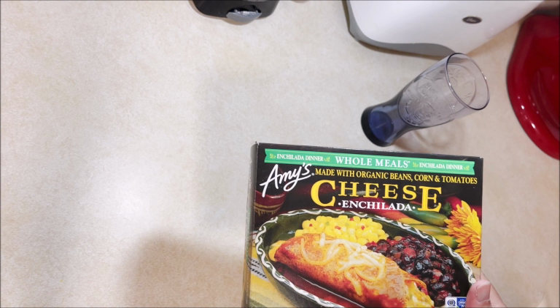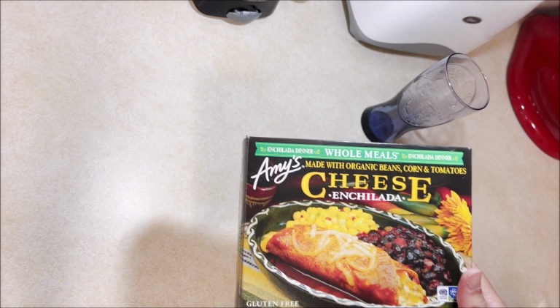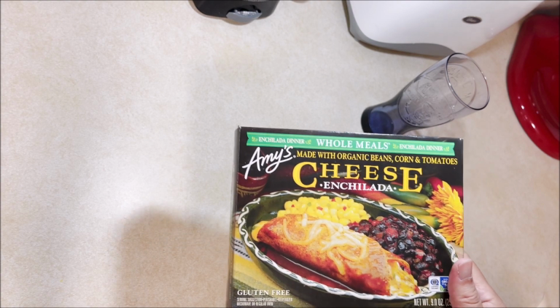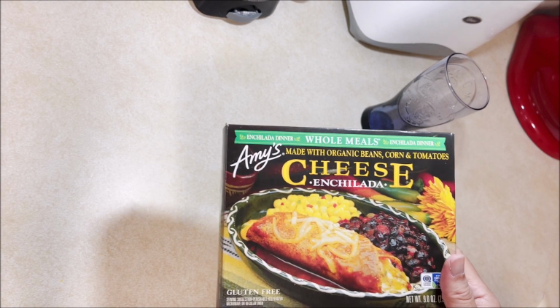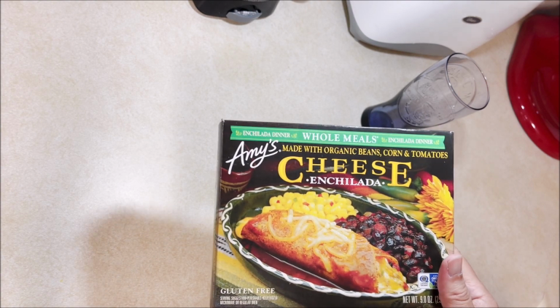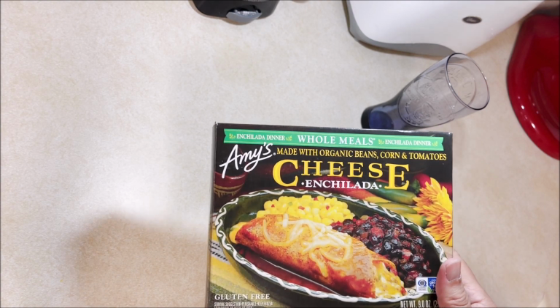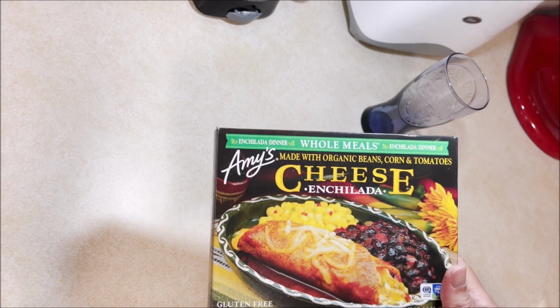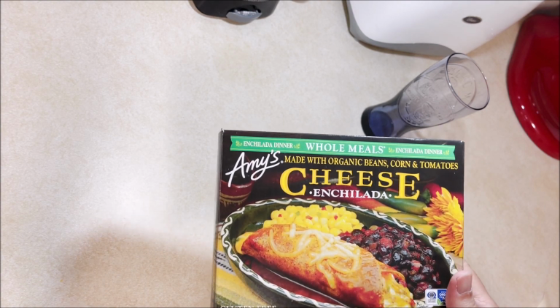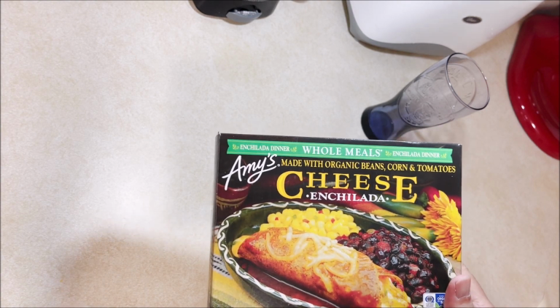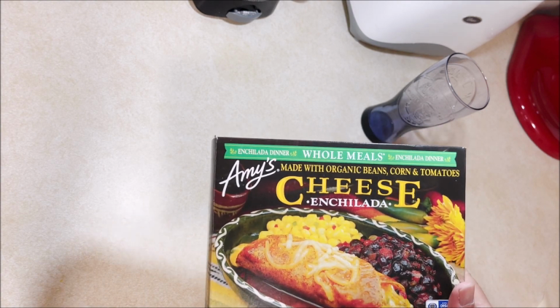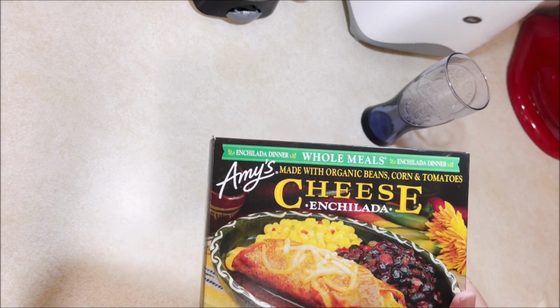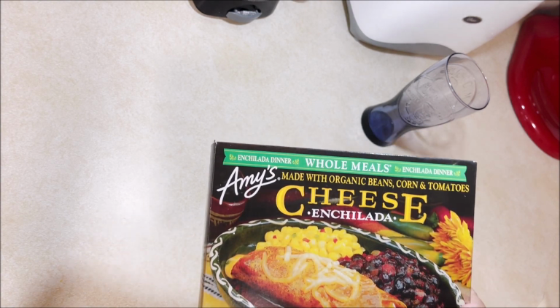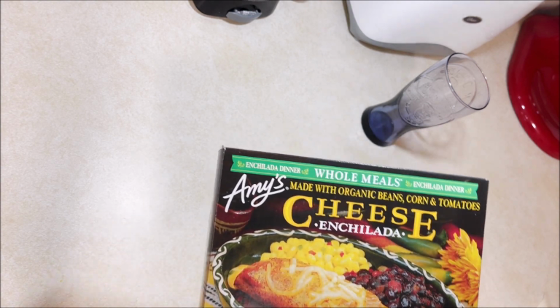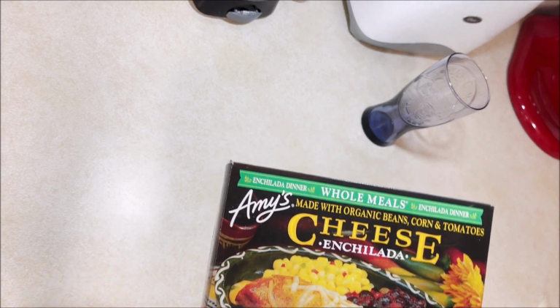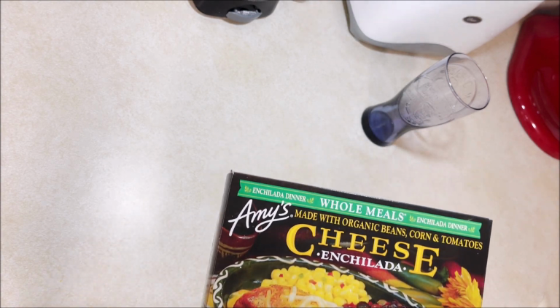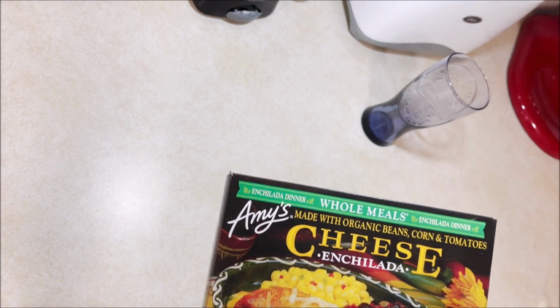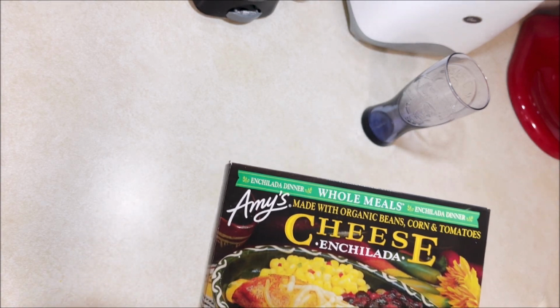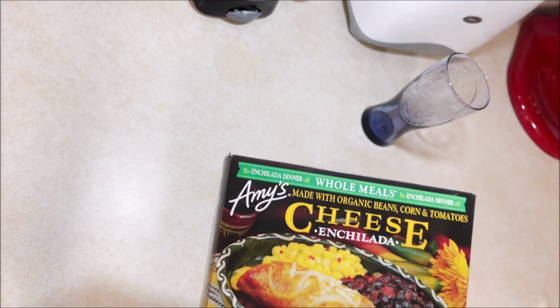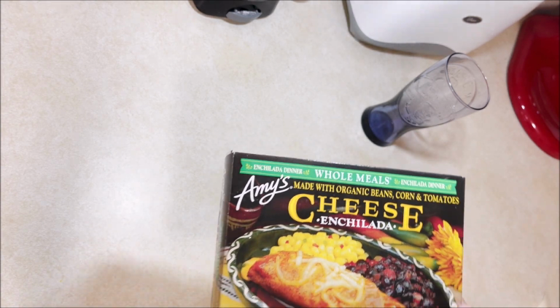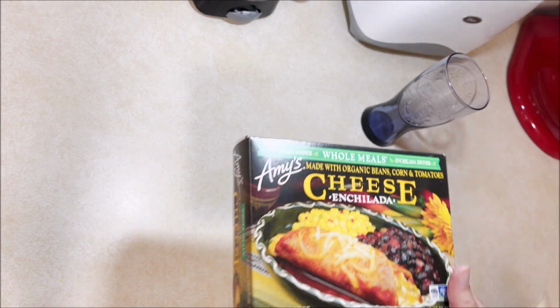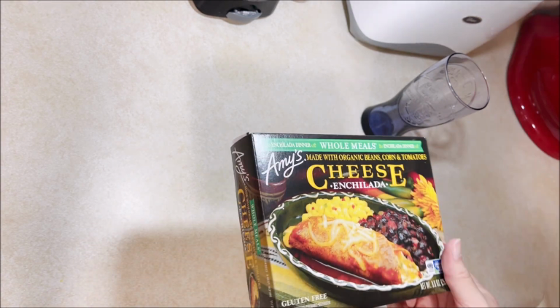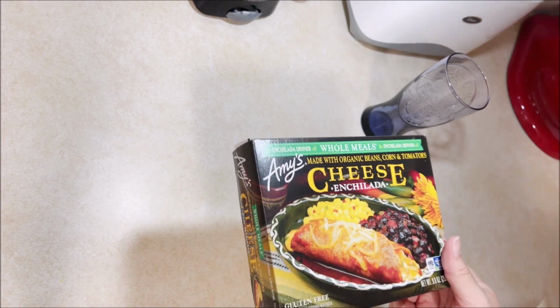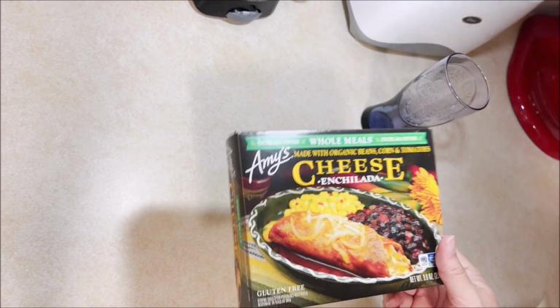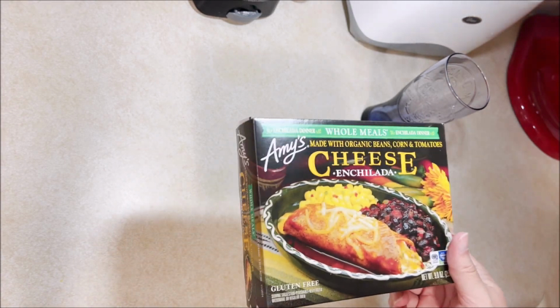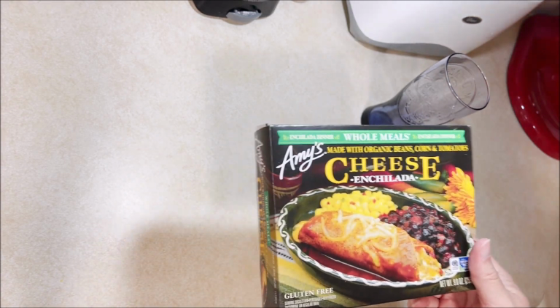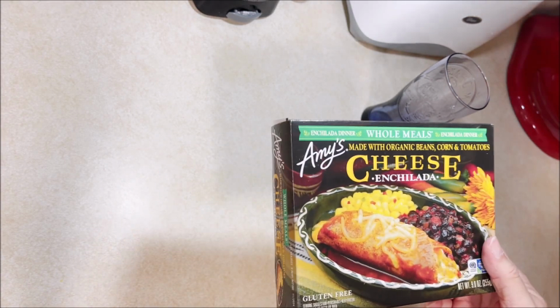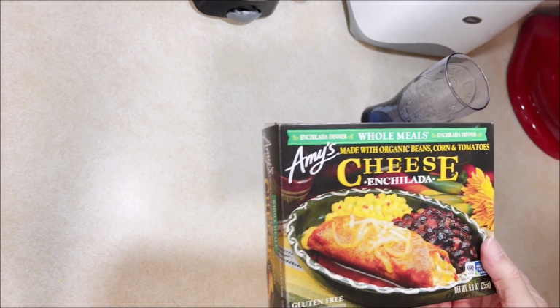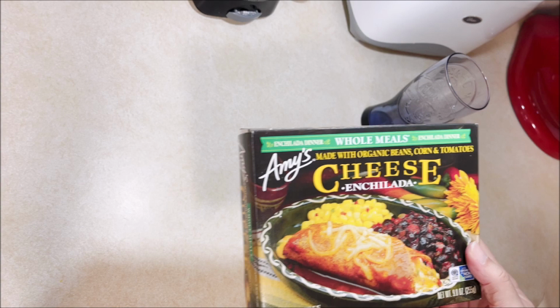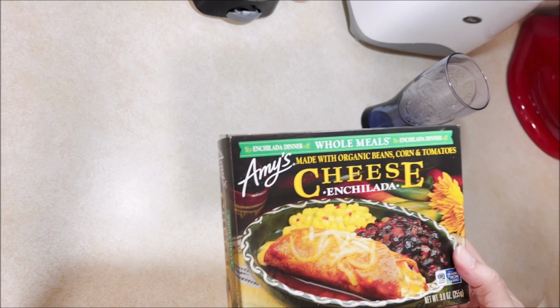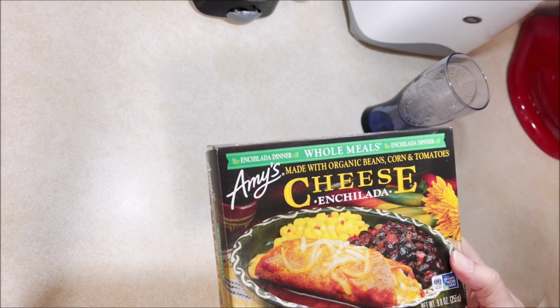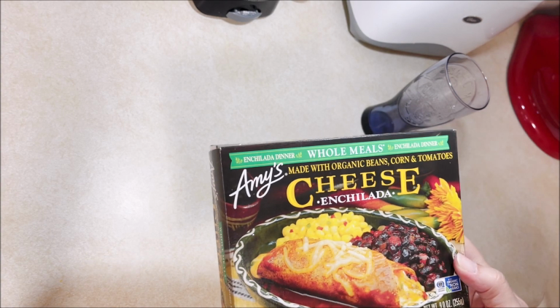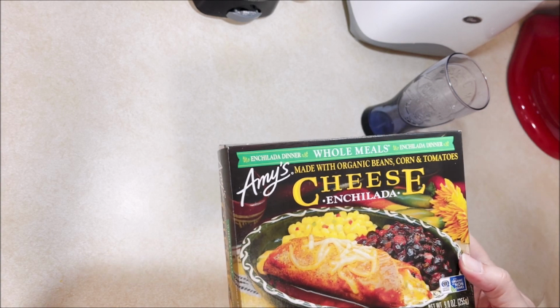I'm not a big health food, organic, got-to-have-all-that kind of person, but if they're good I'll eat them.